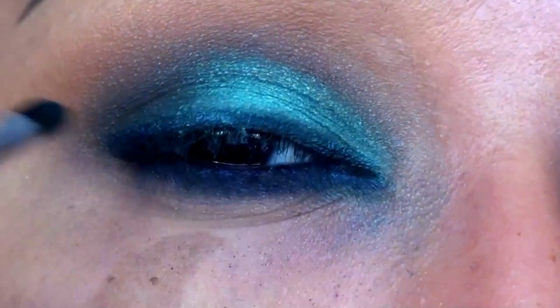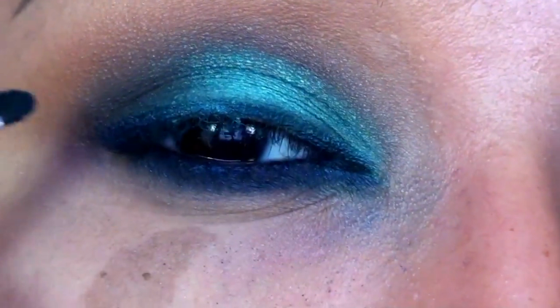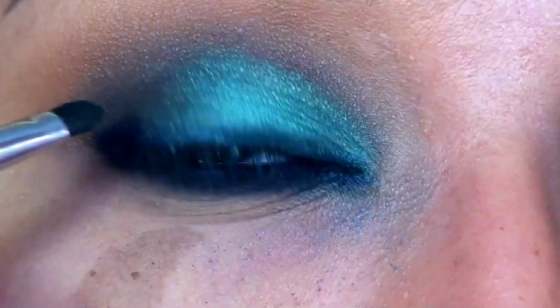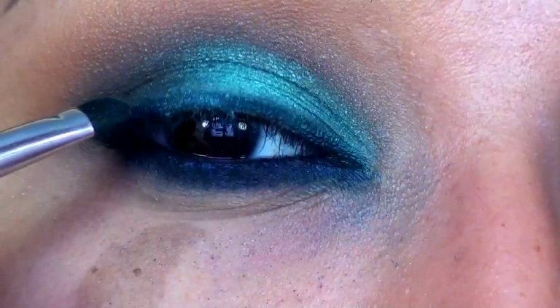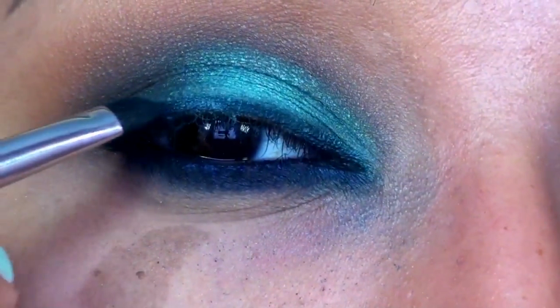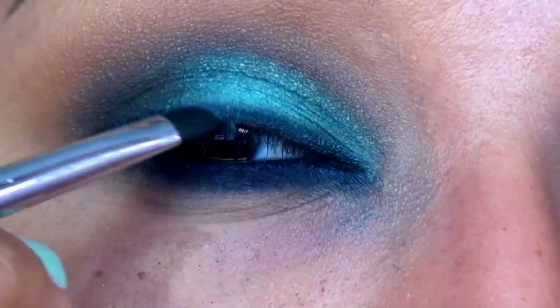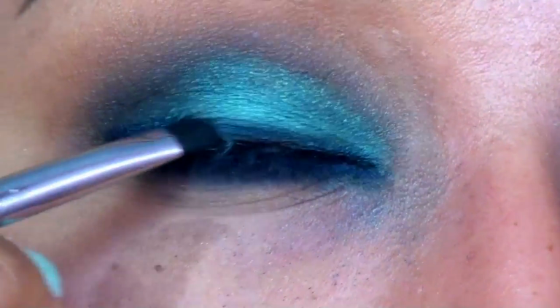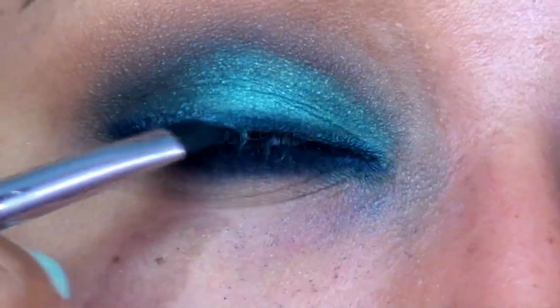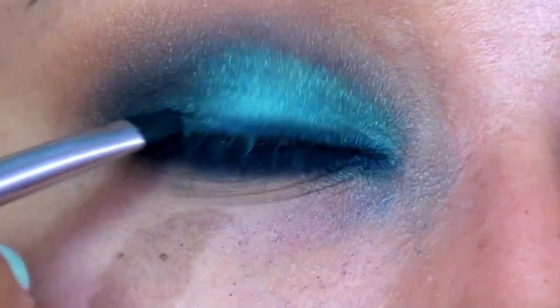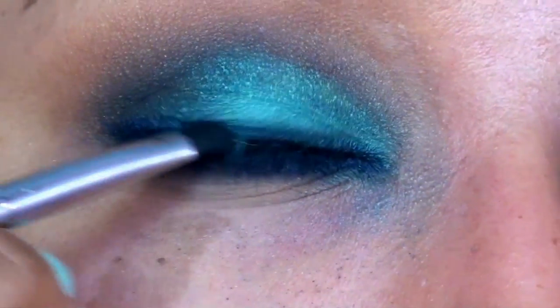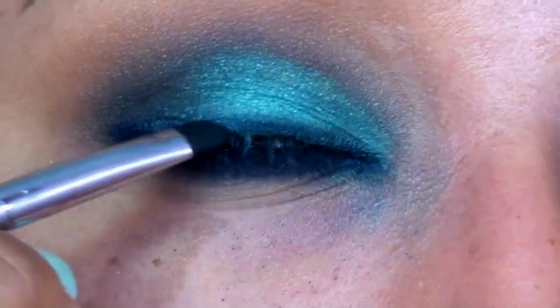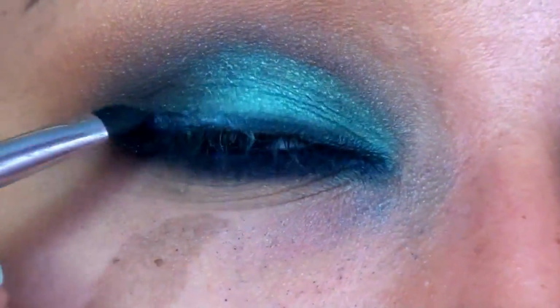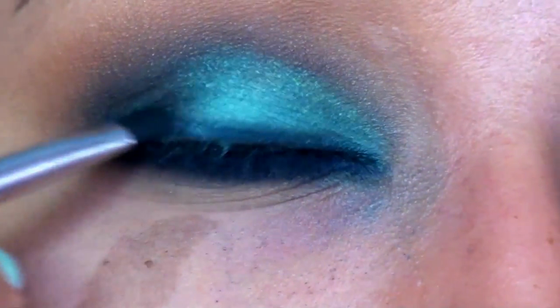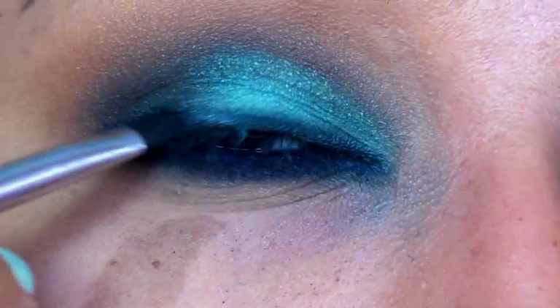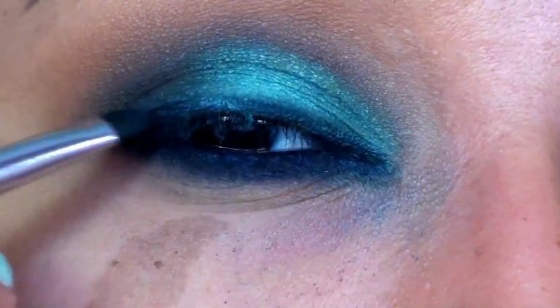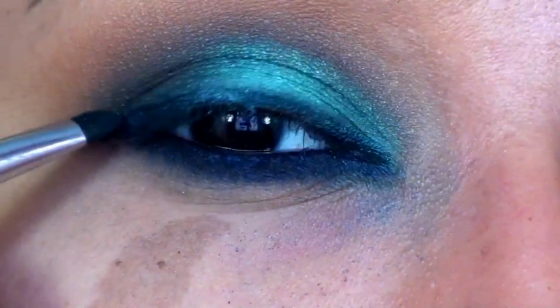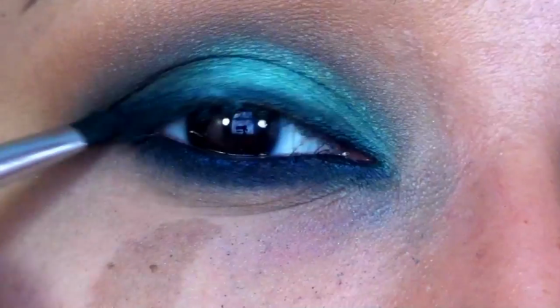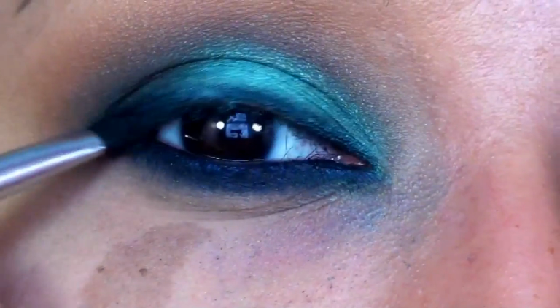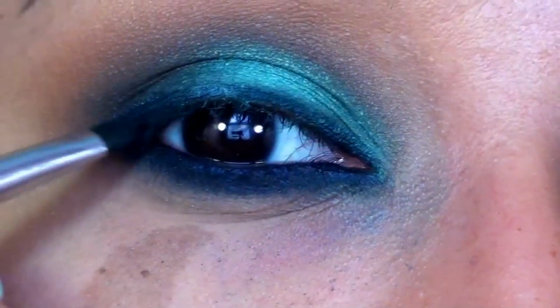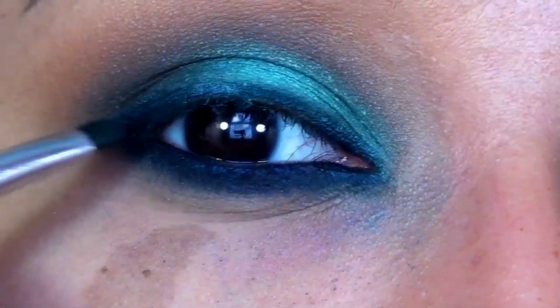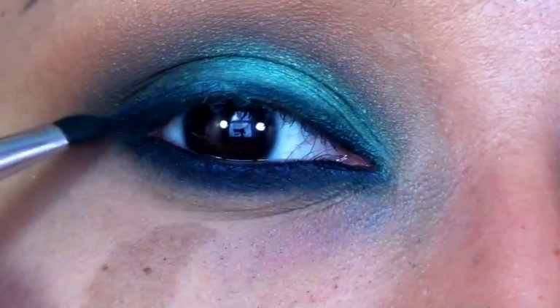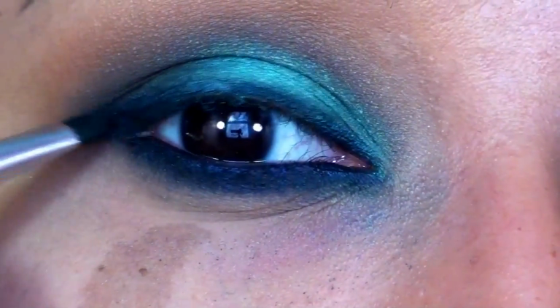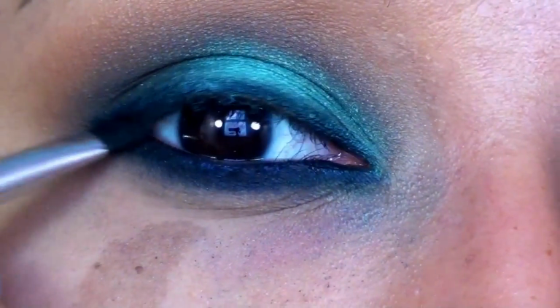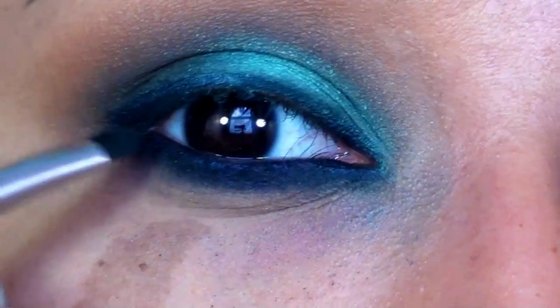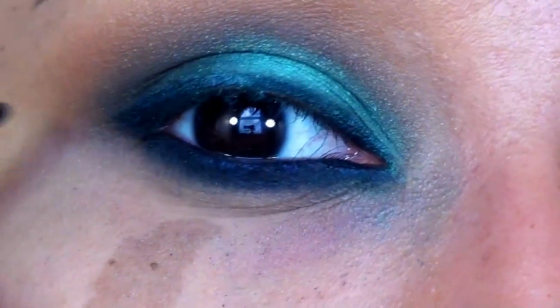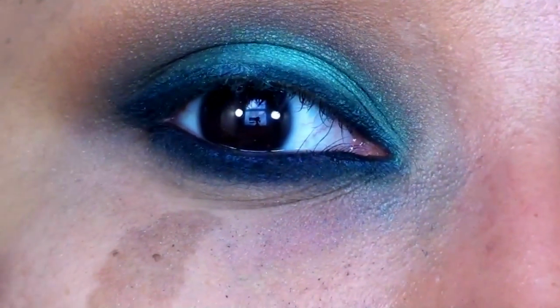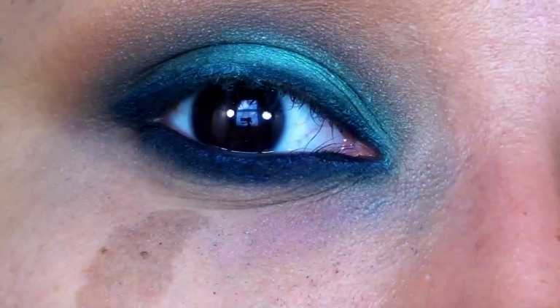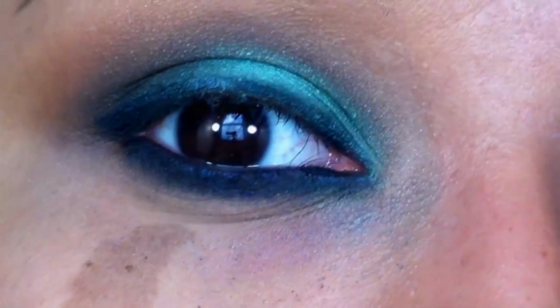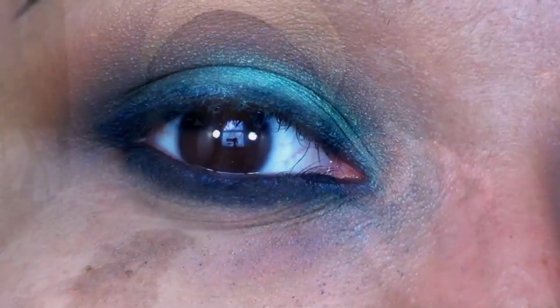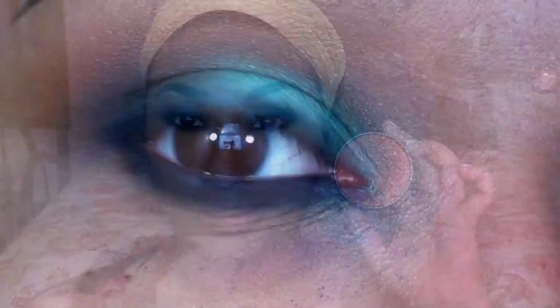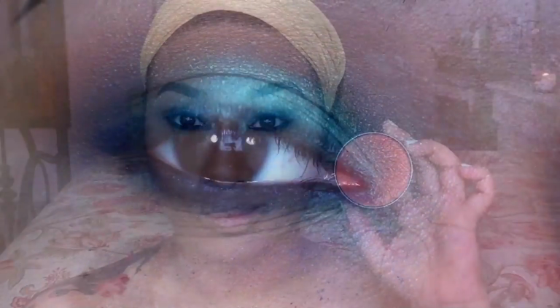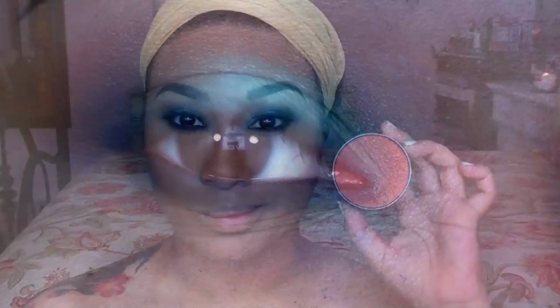I'm opting out on using black eyeliner, so to complete the eye look, I applied some falsies and a few coats of mascara to my bottom lashes.